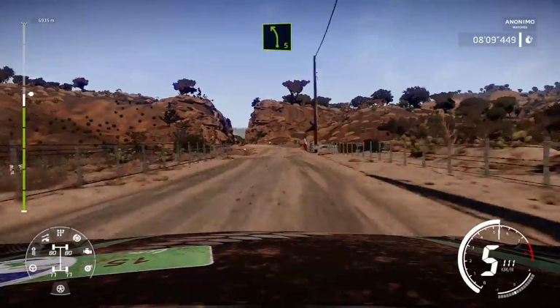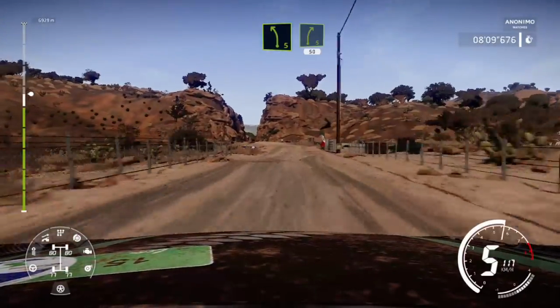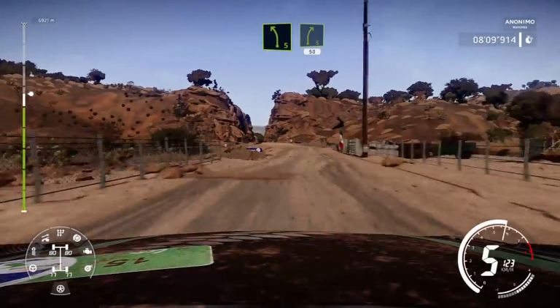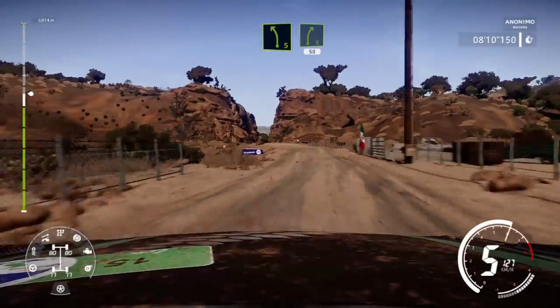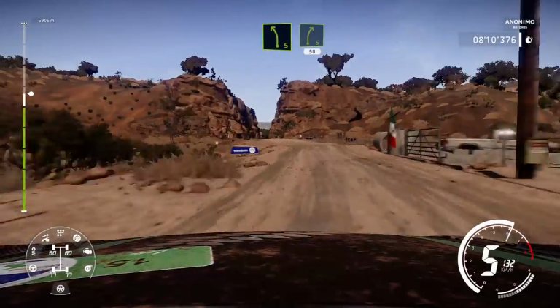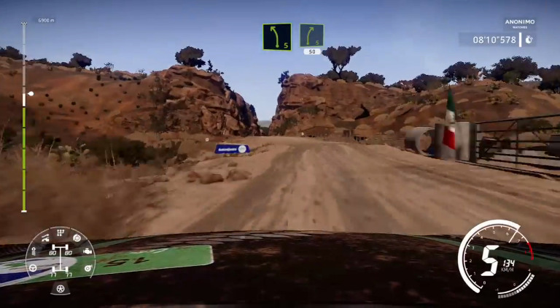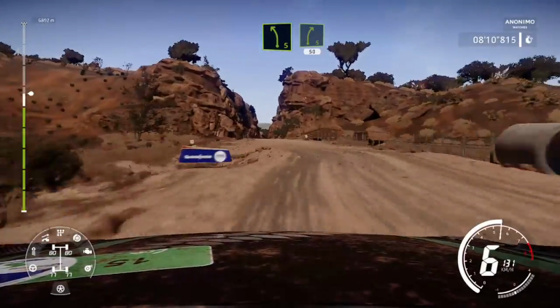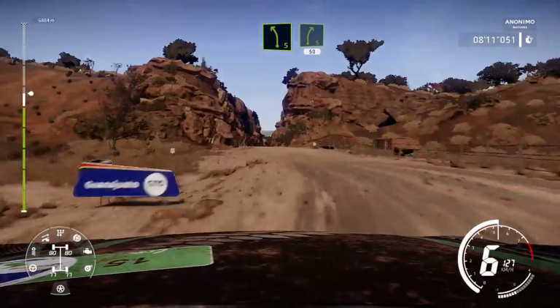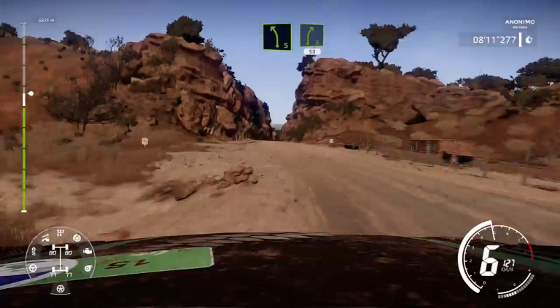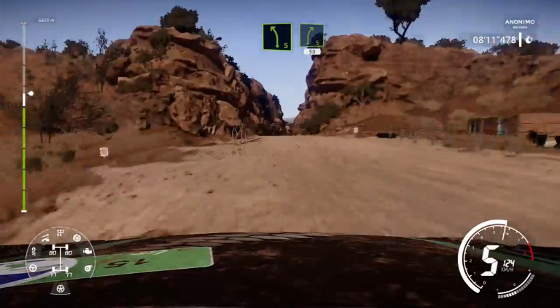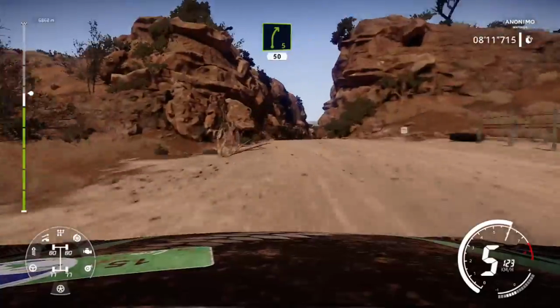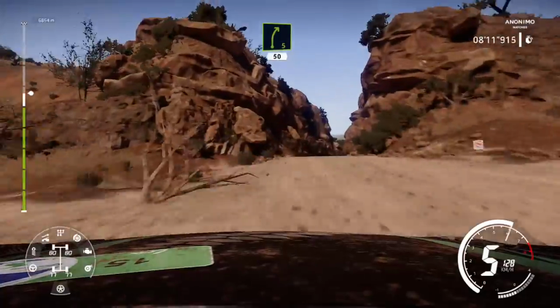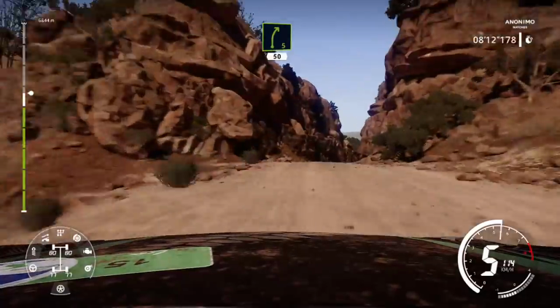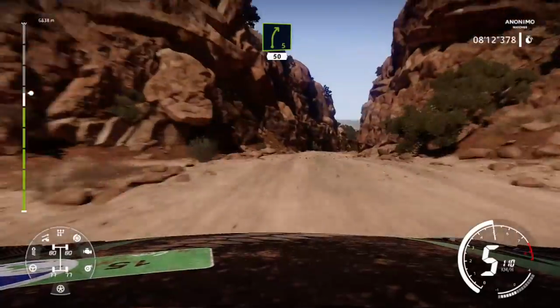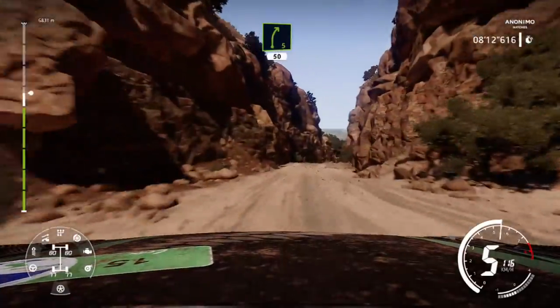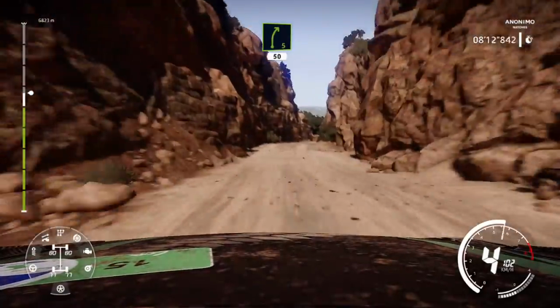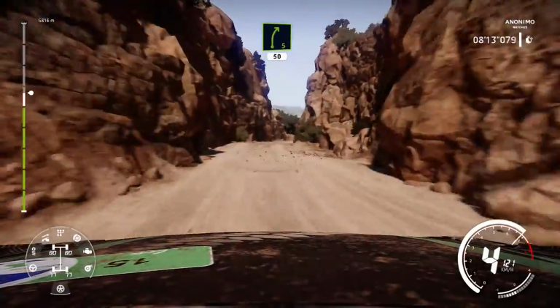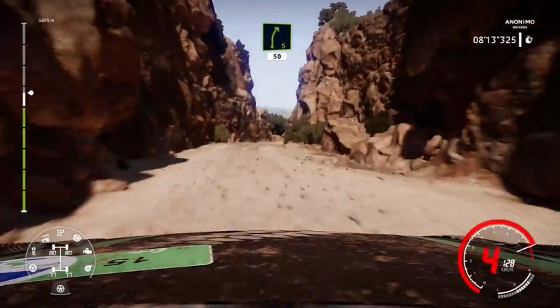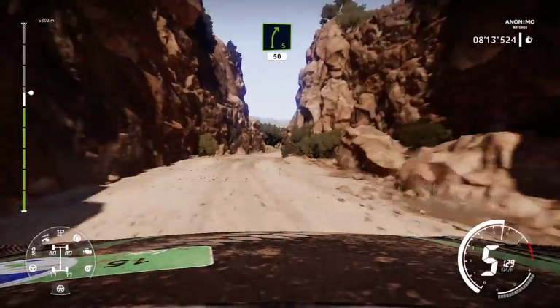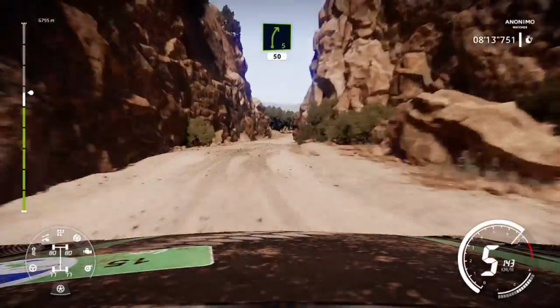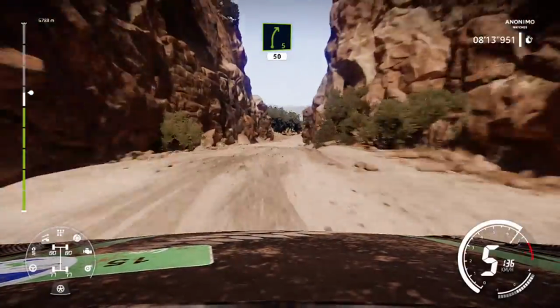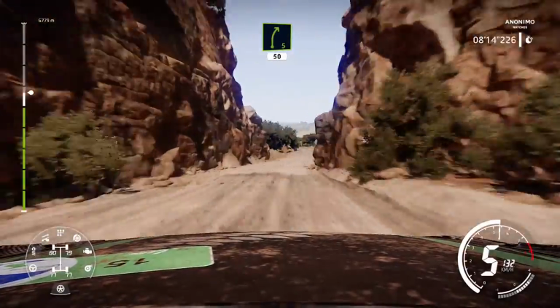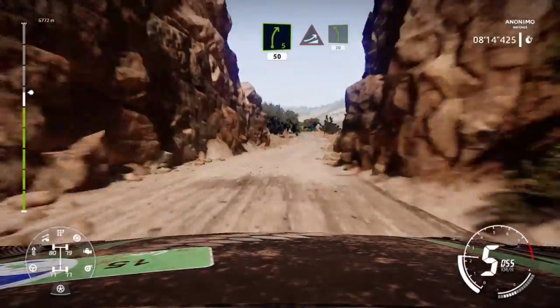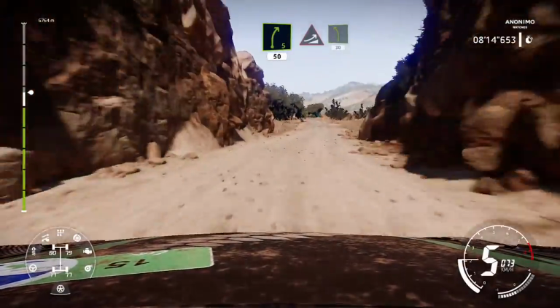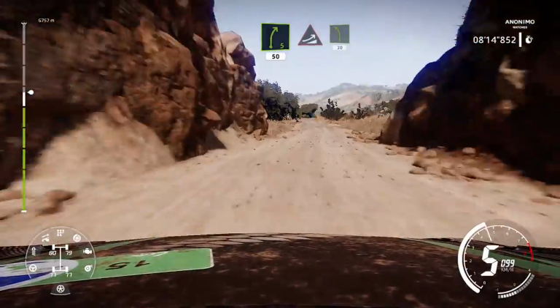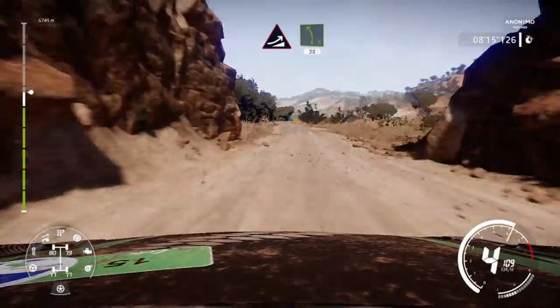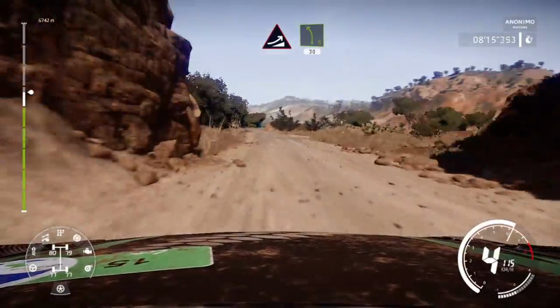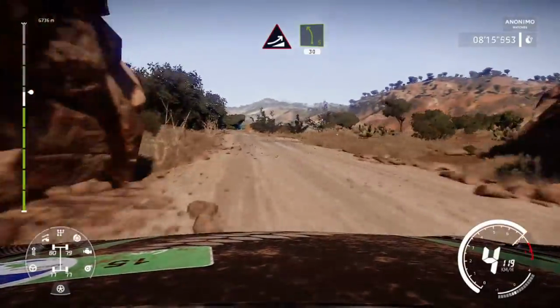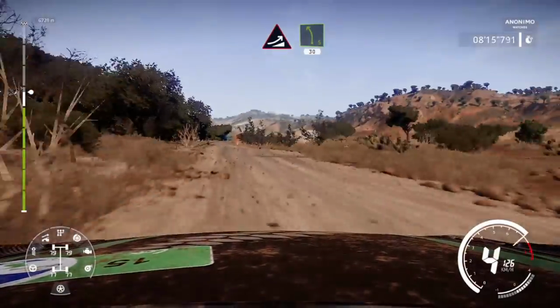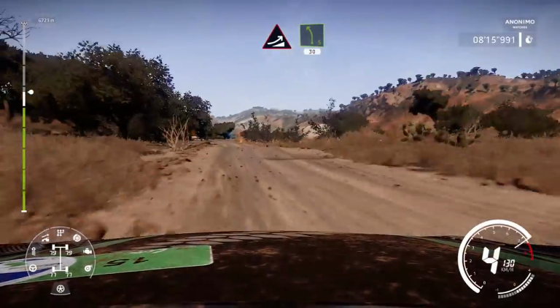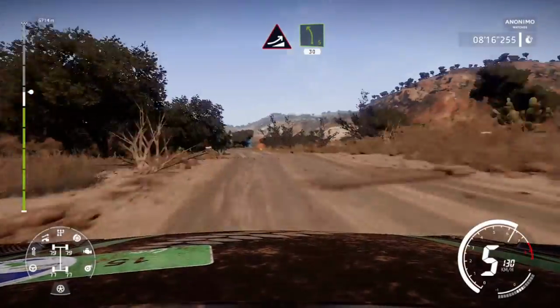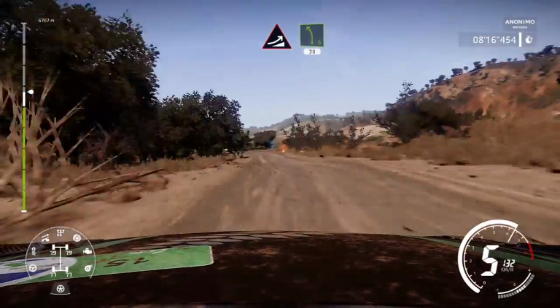Into right 5, 50. Caution, over crest, brake. Maybe jump, into left 5, medium, 30.